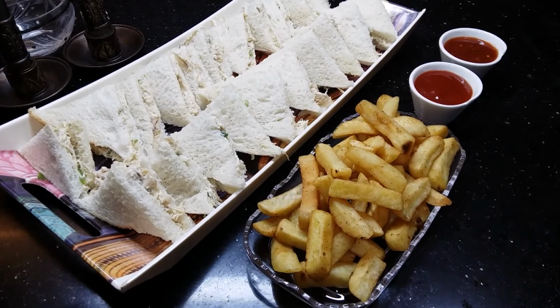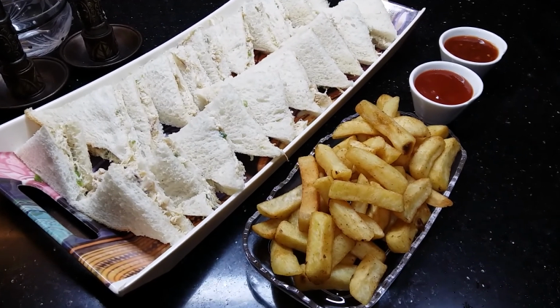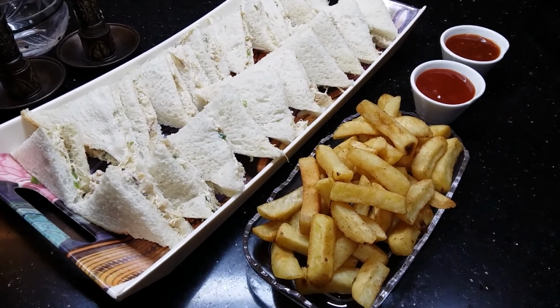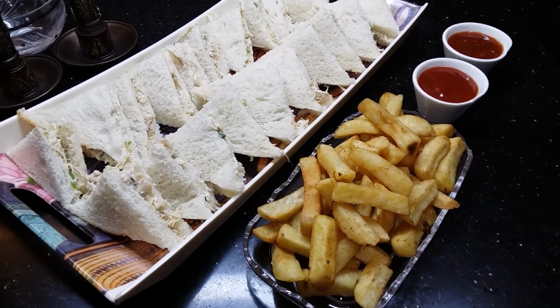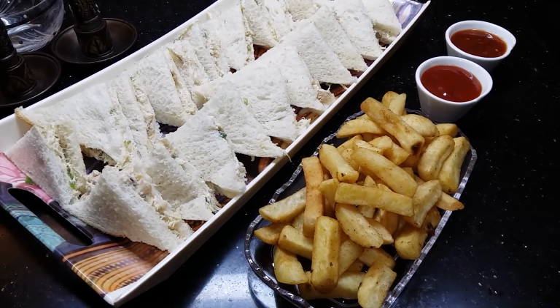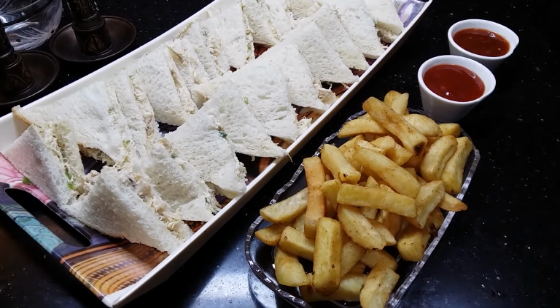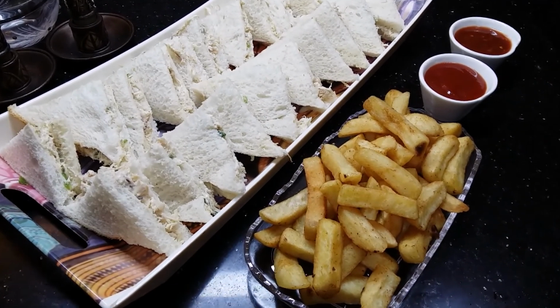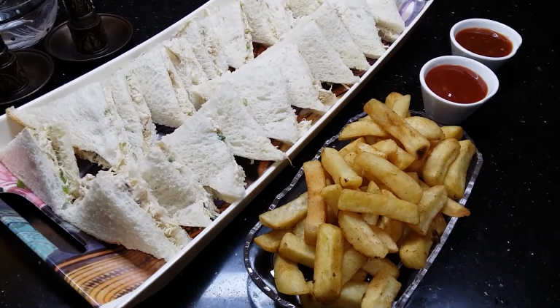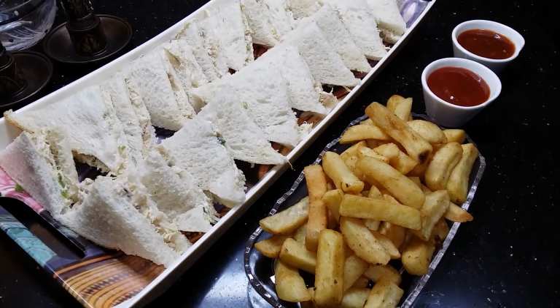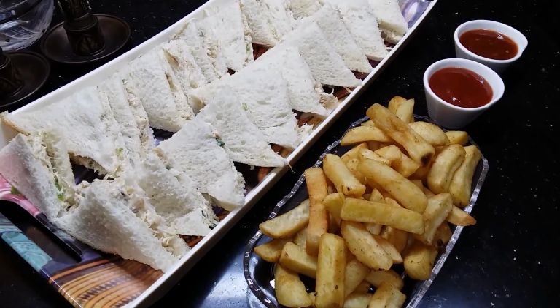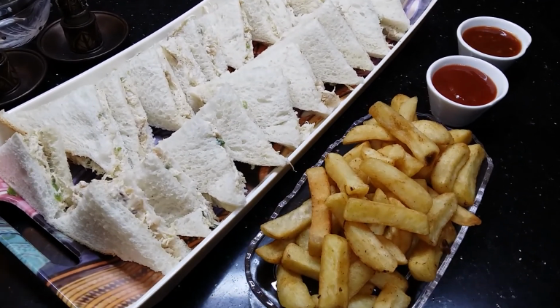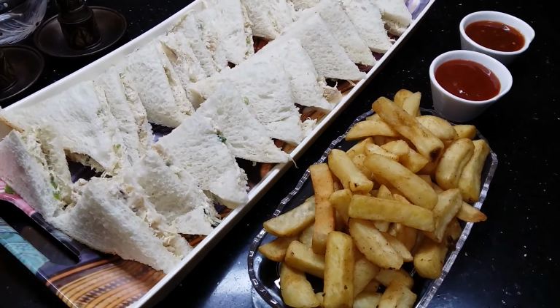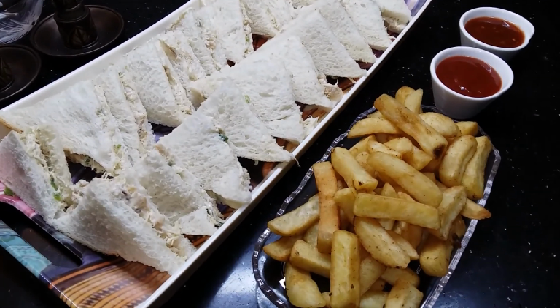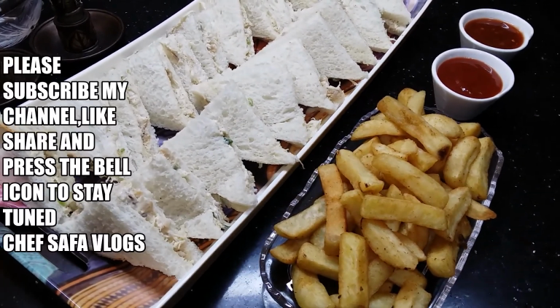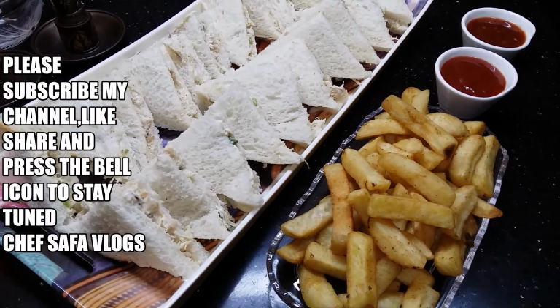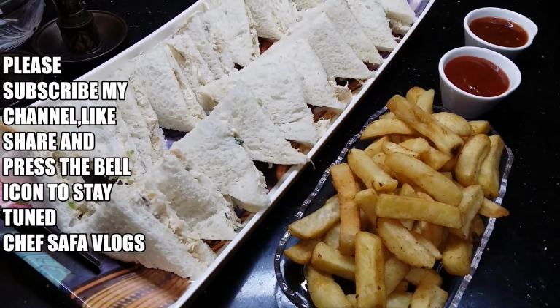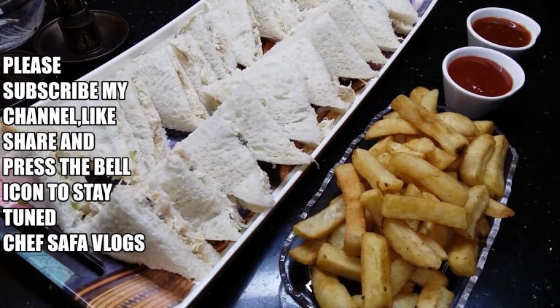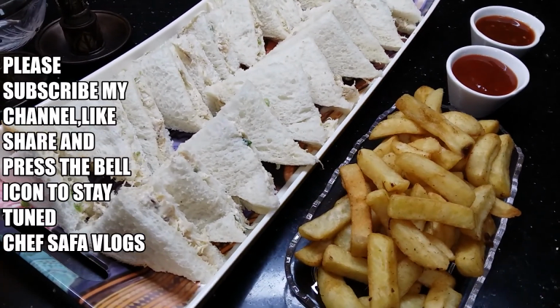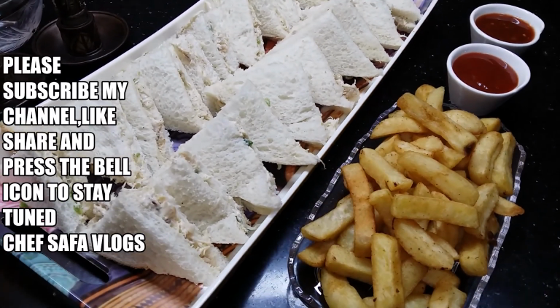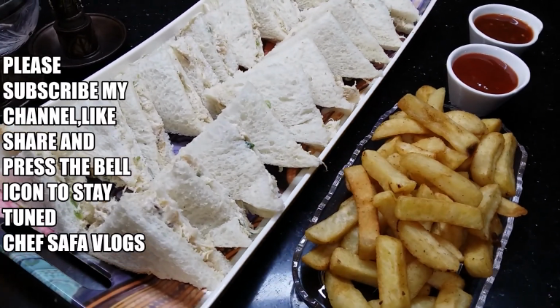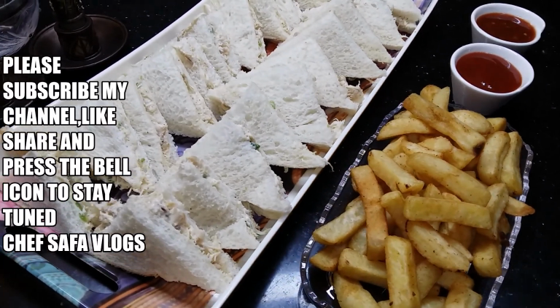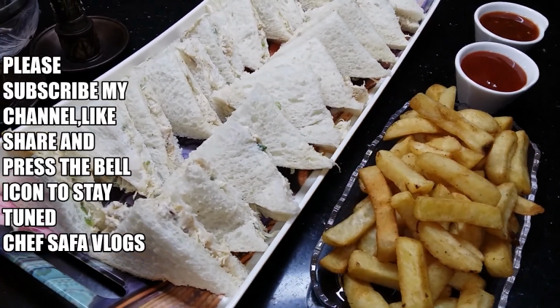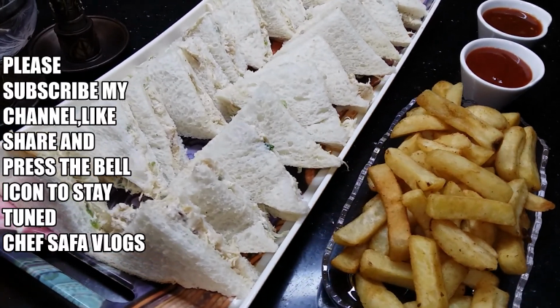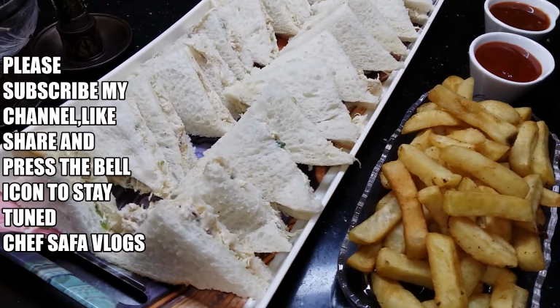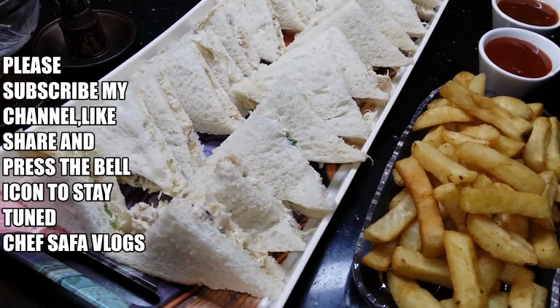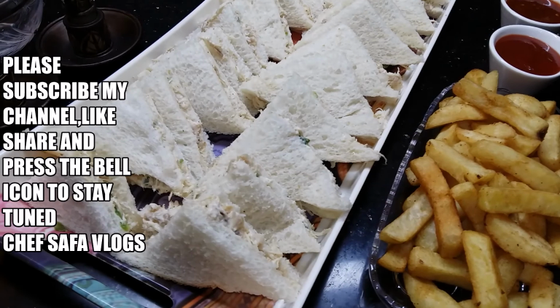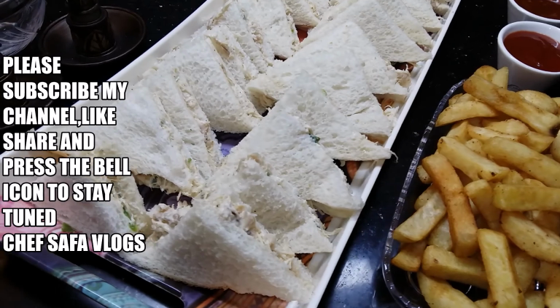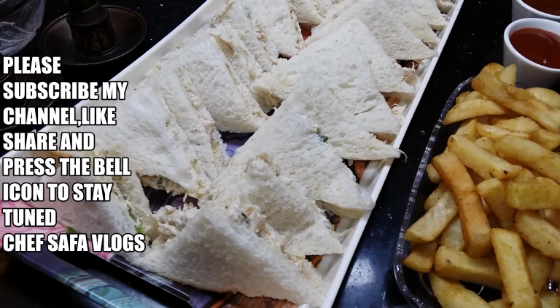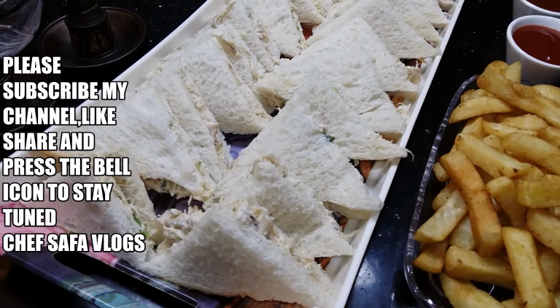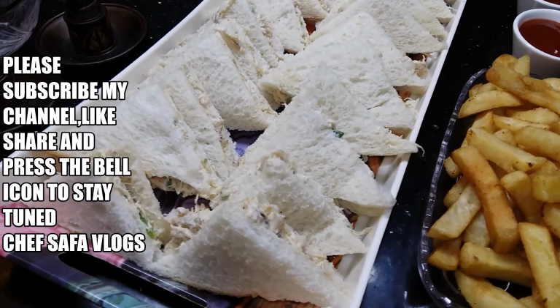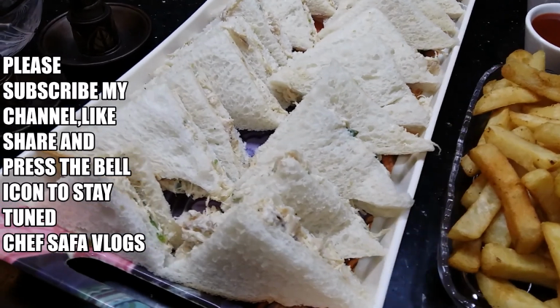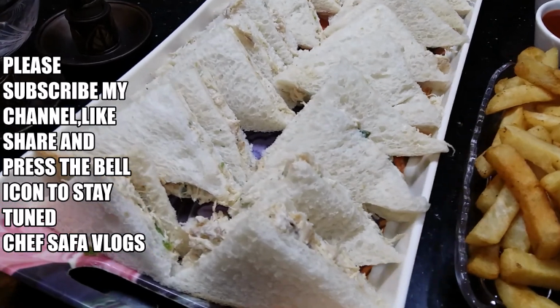Before watching, subscribe to my channel. Now let's see how to make it.